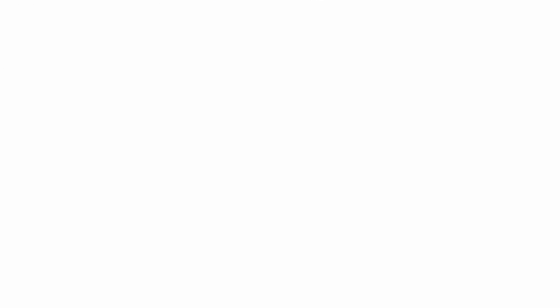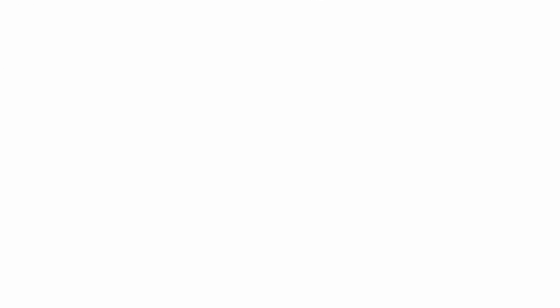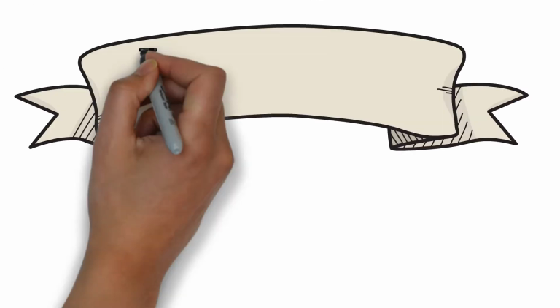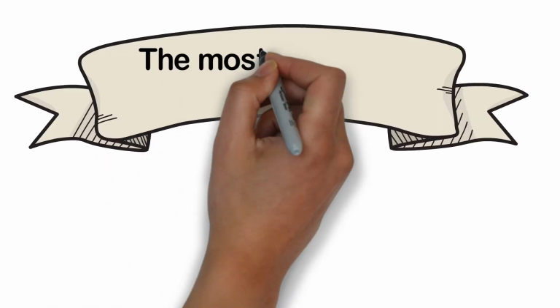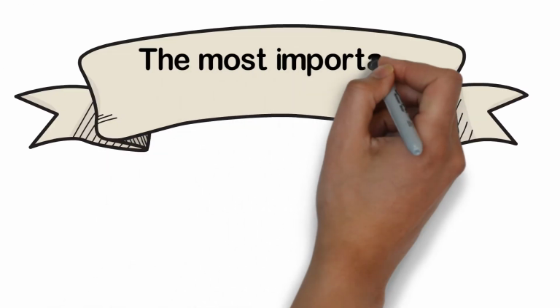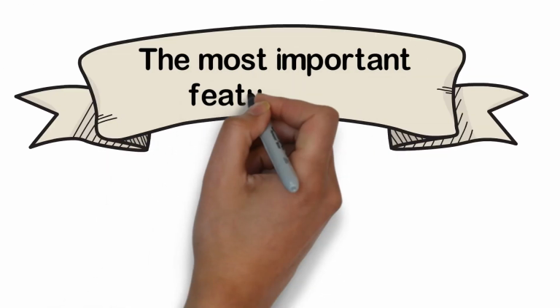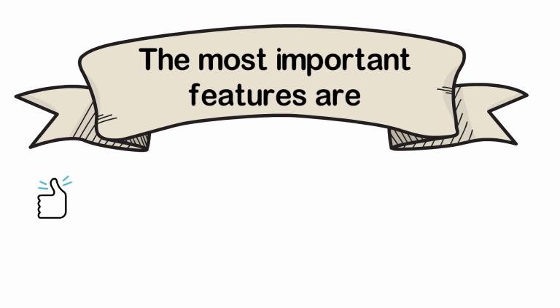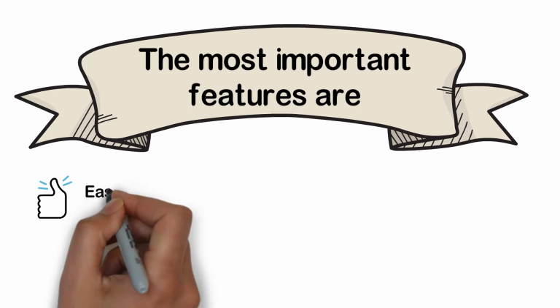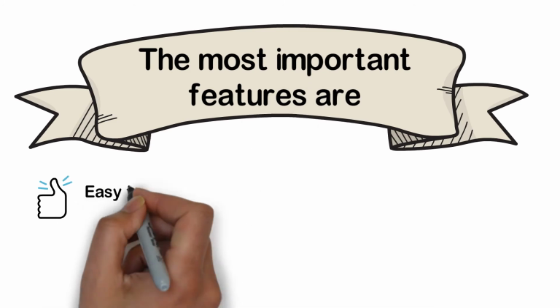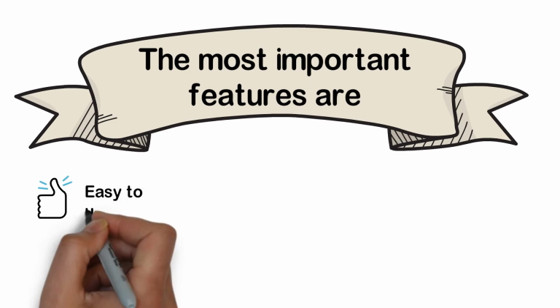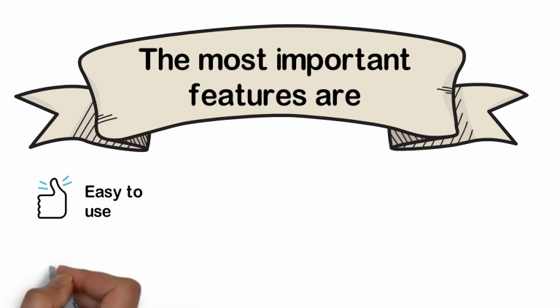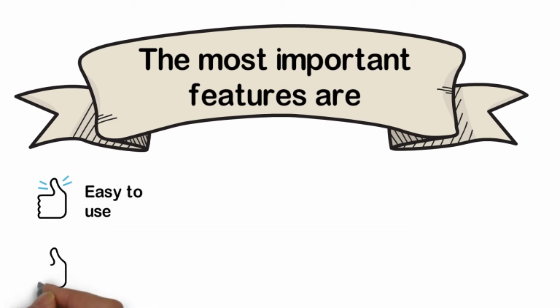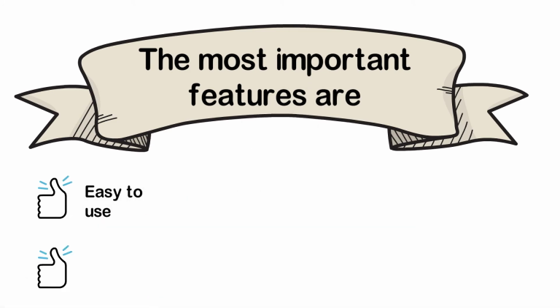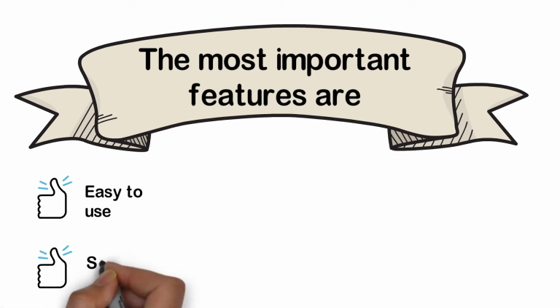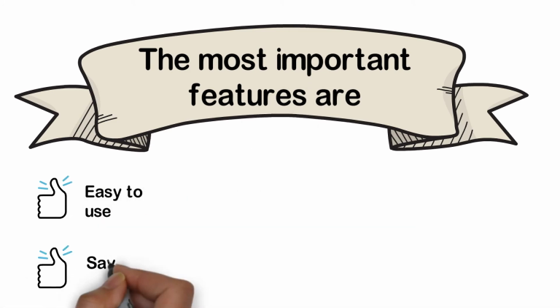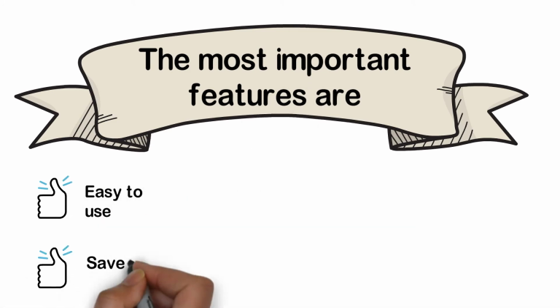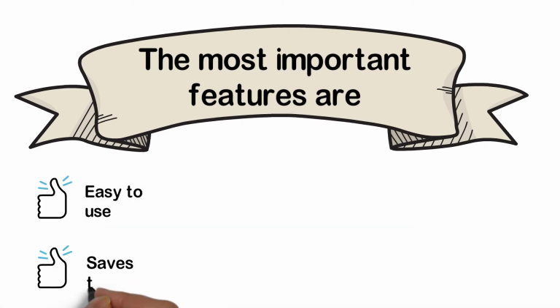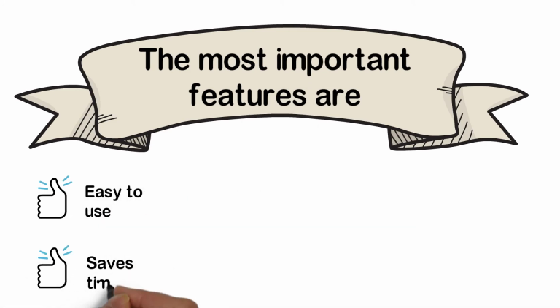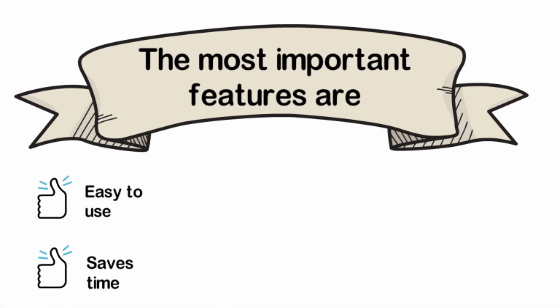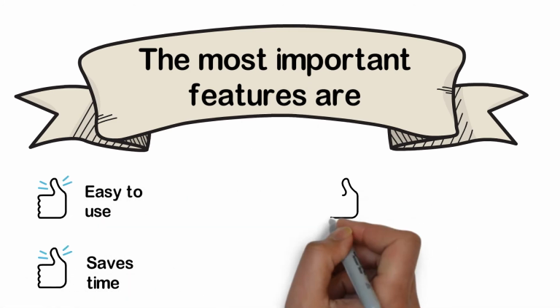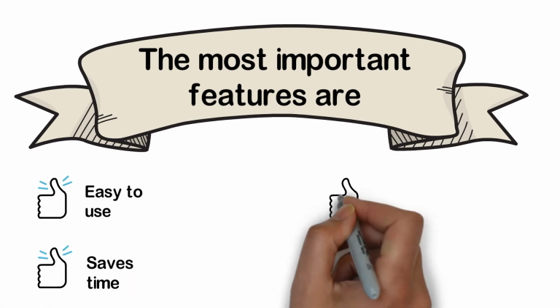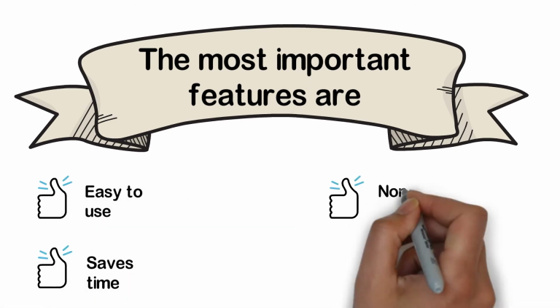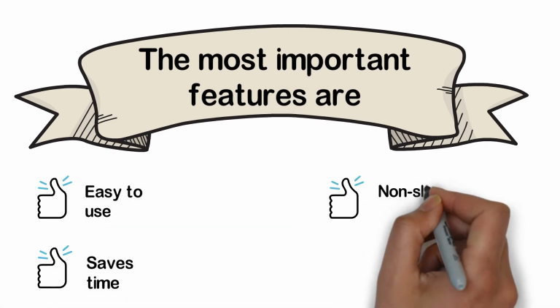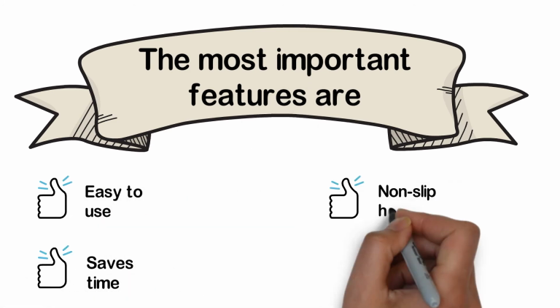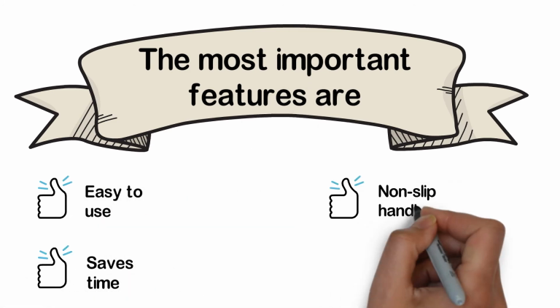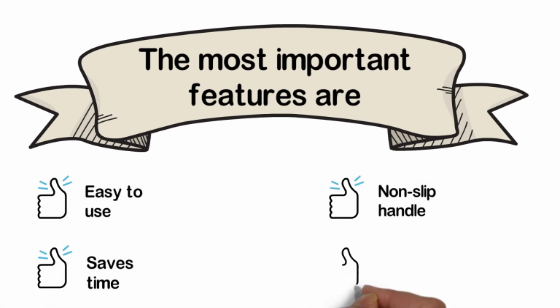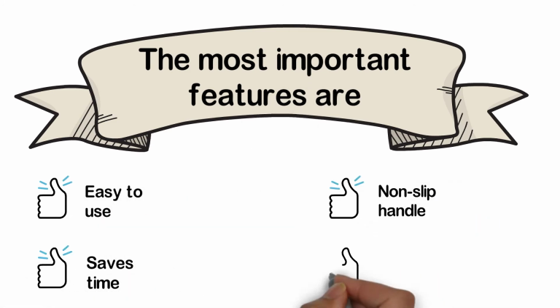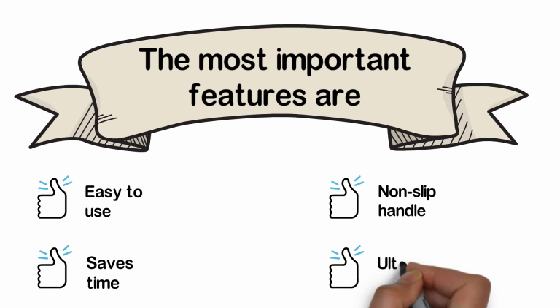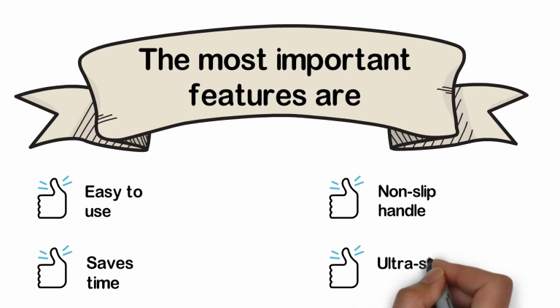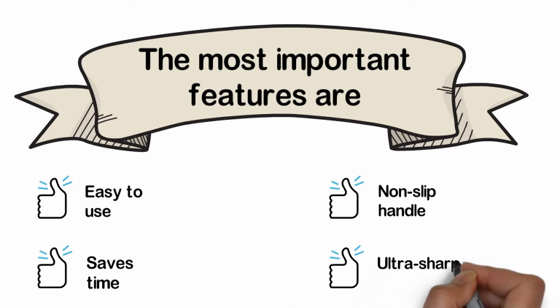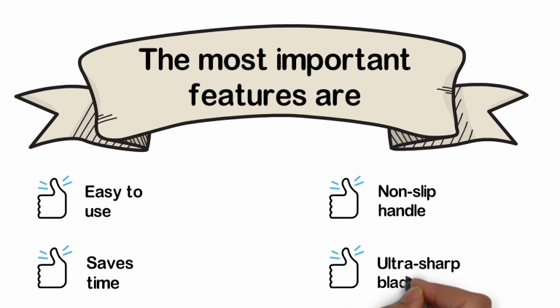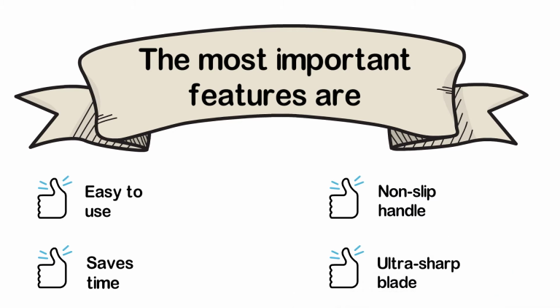The most important features are: easy to use, saves time, non-slip handle, and ultra-sharp blade.